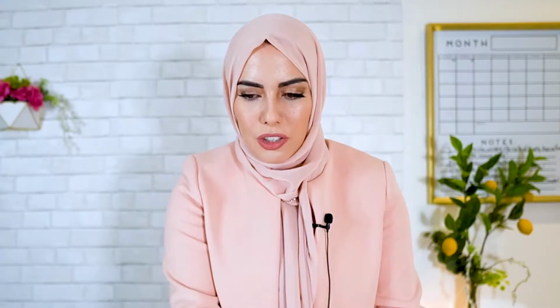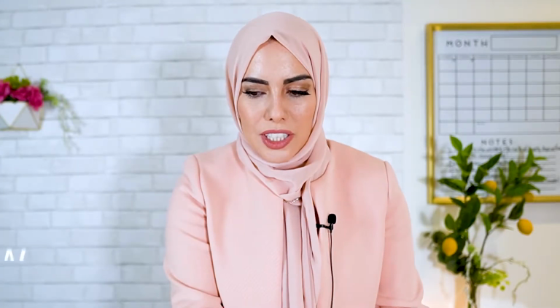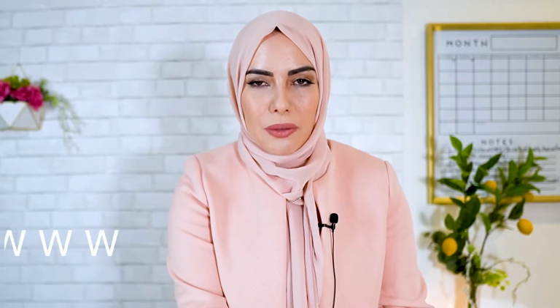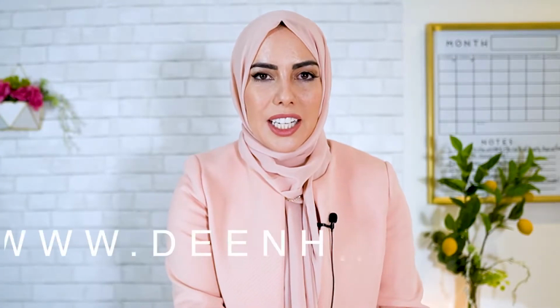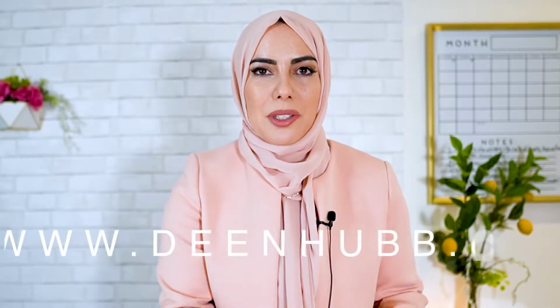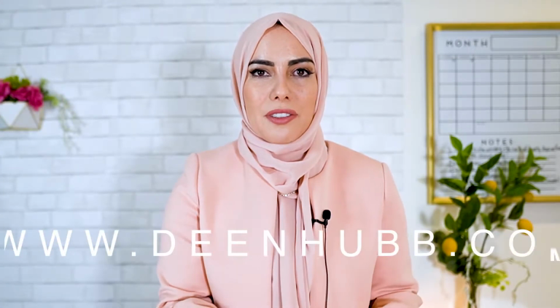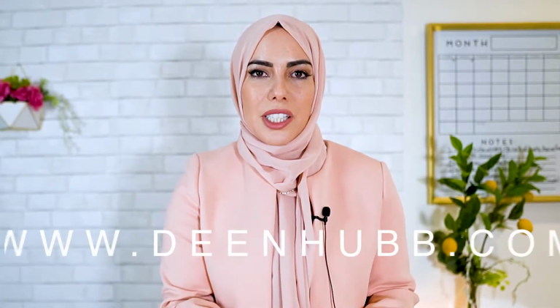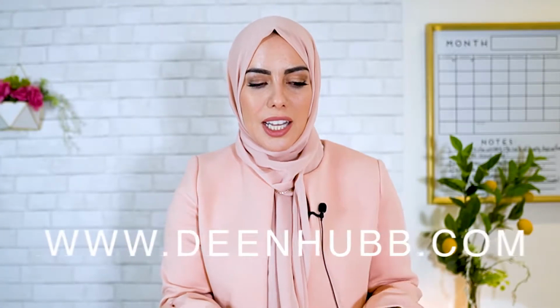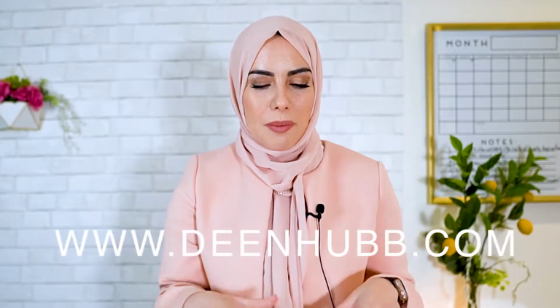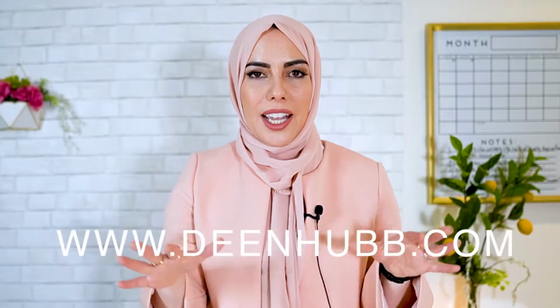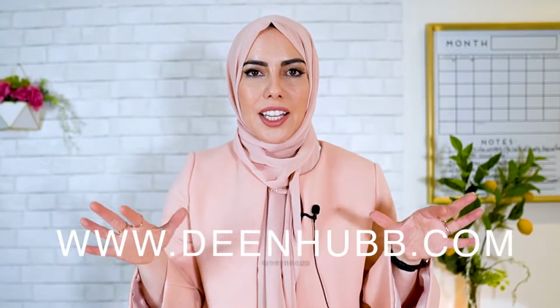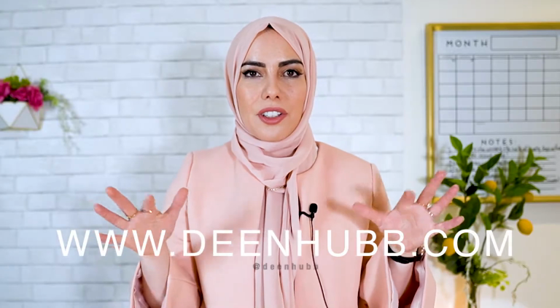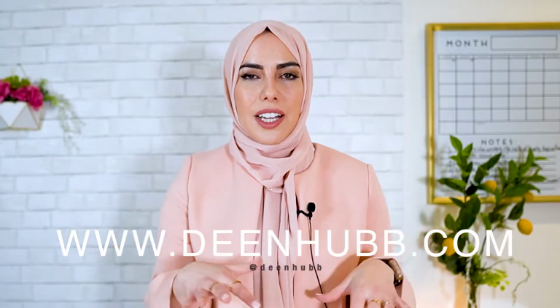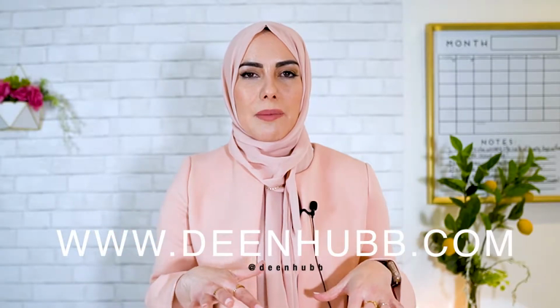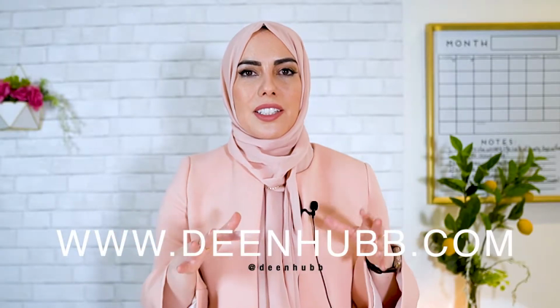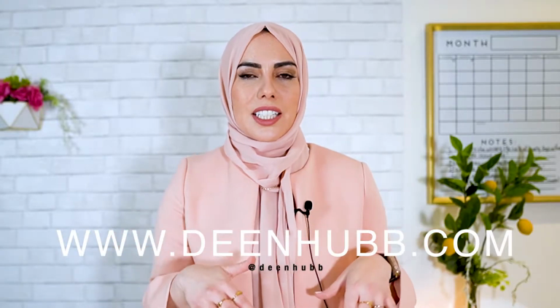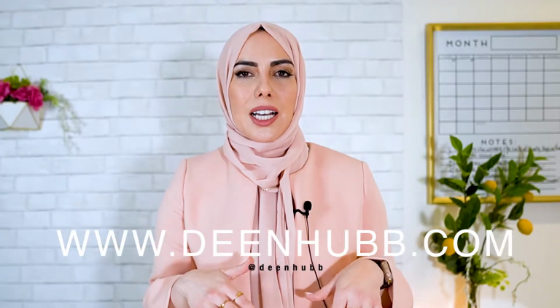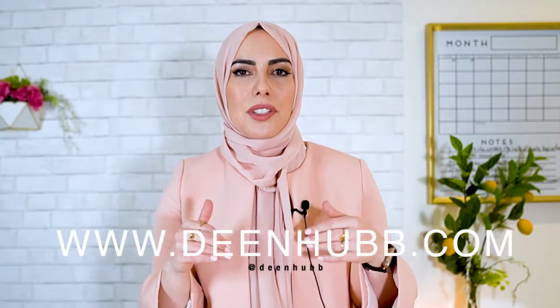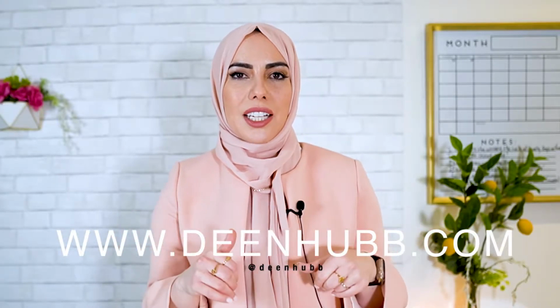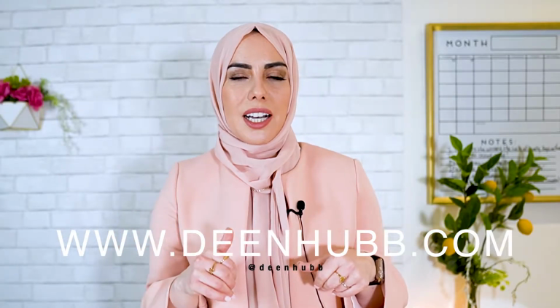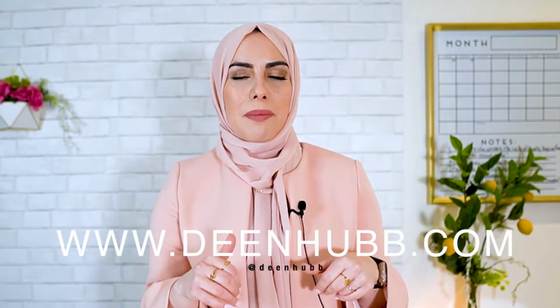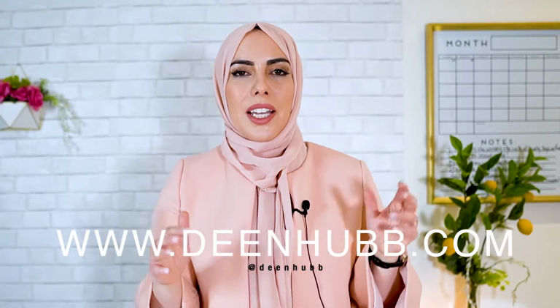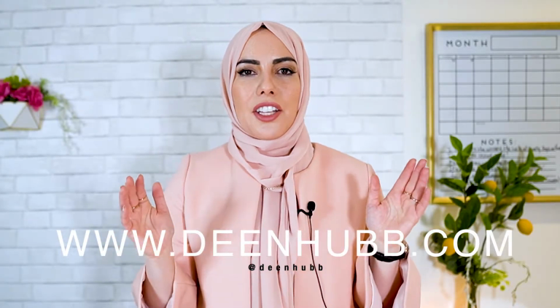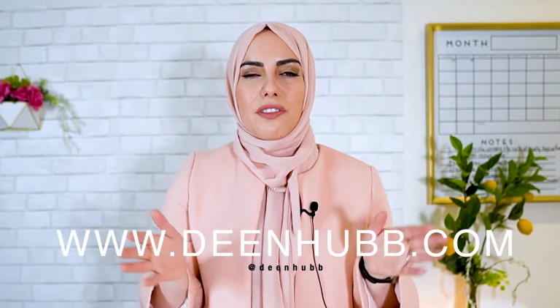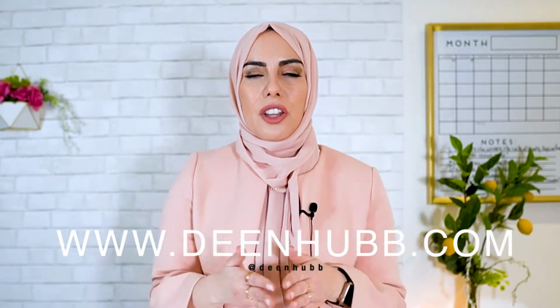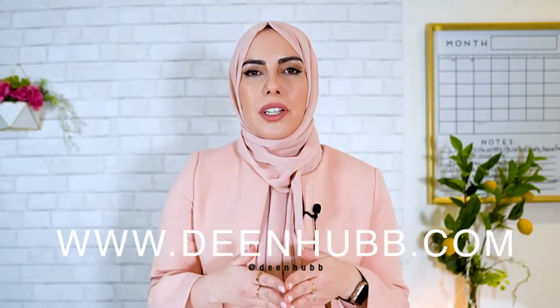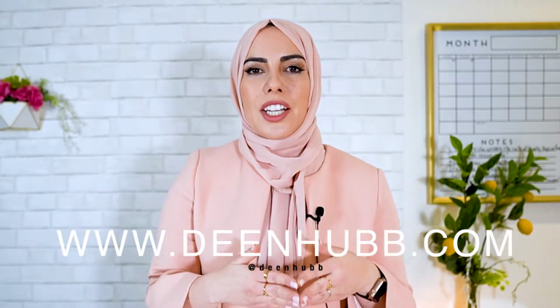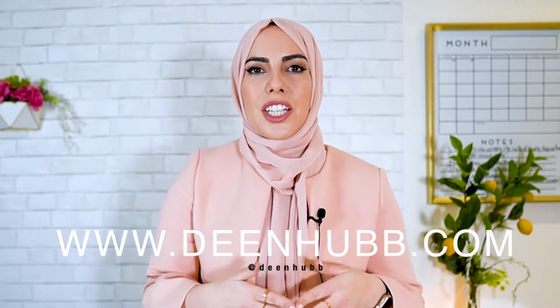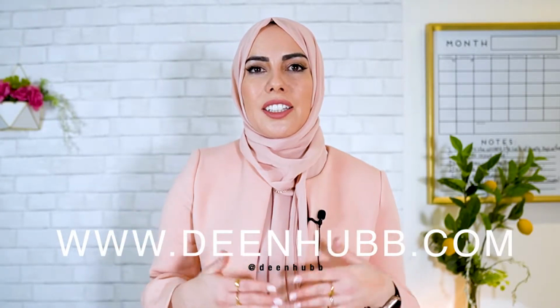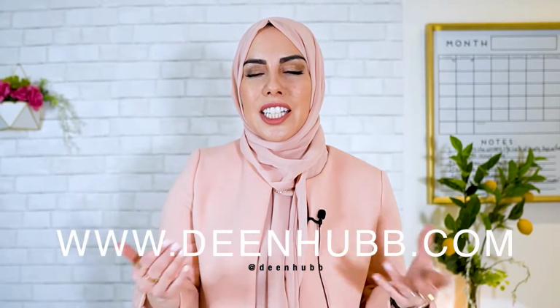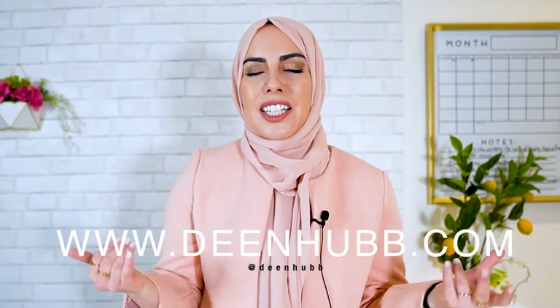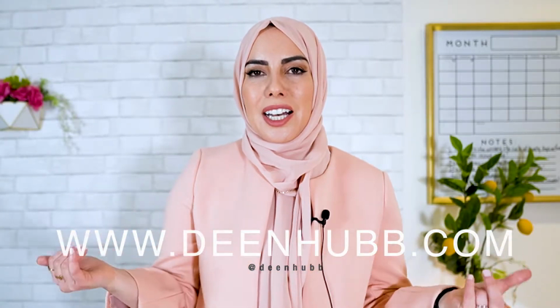So these three items are from DeanHub. You can find them at DeanHub.com, and you can follow them on Instagram at DeanHub.